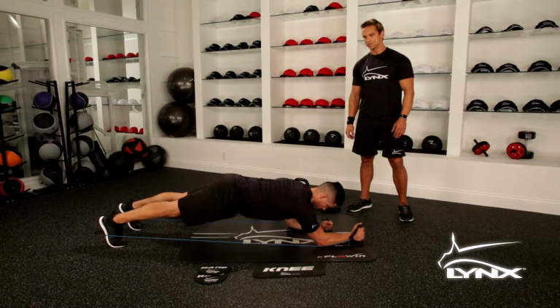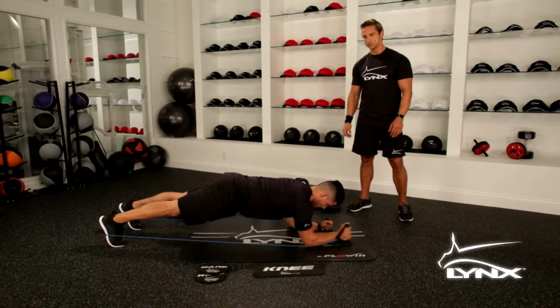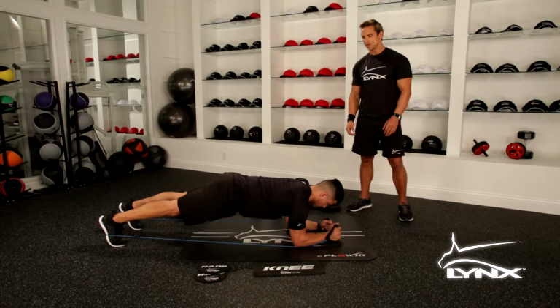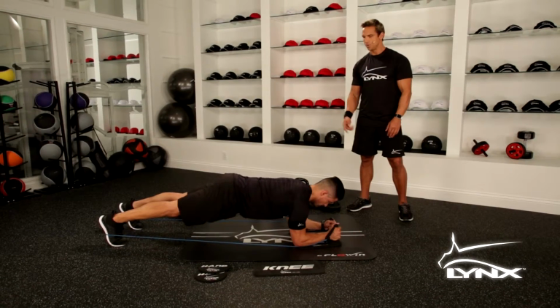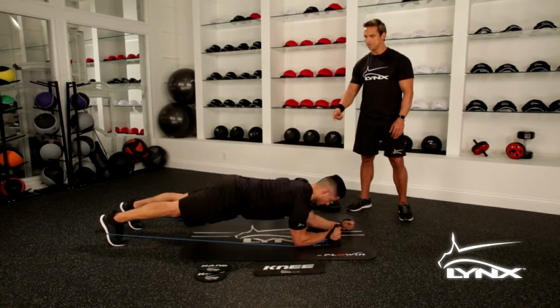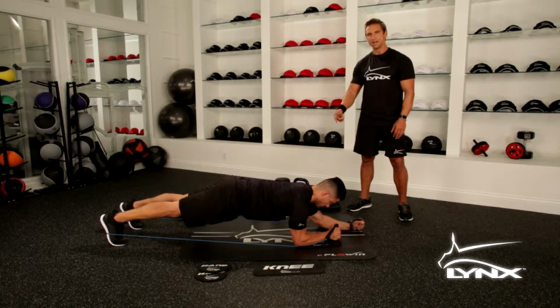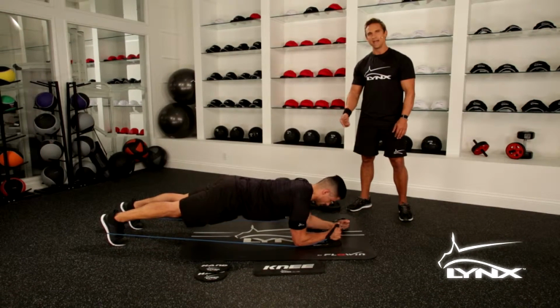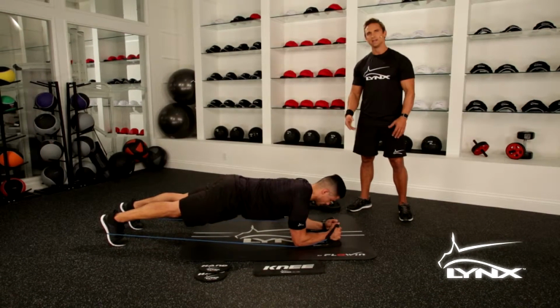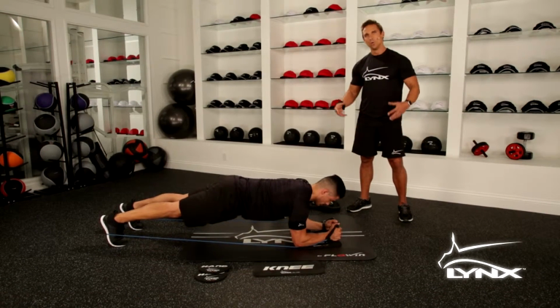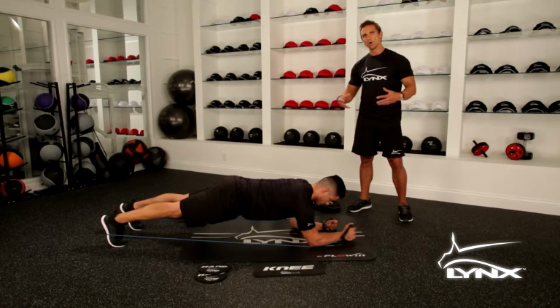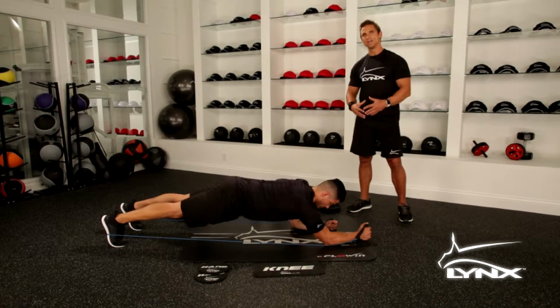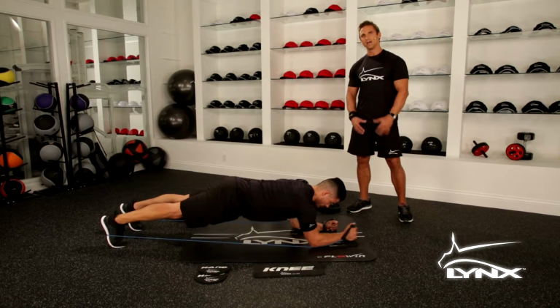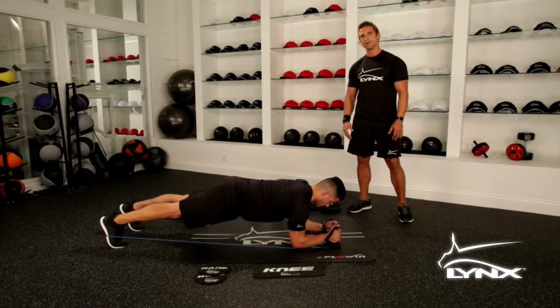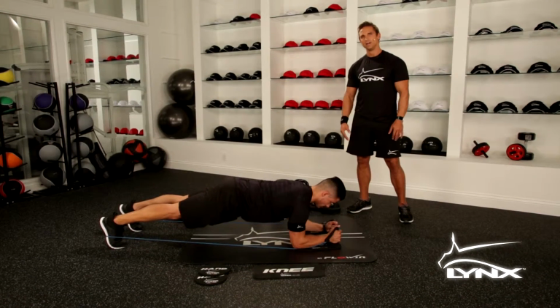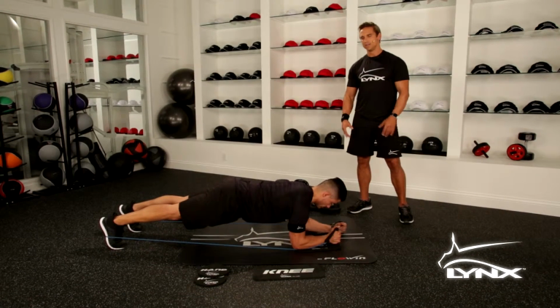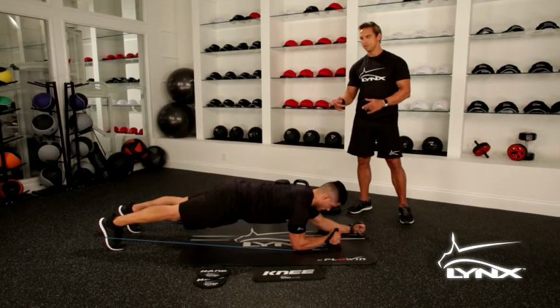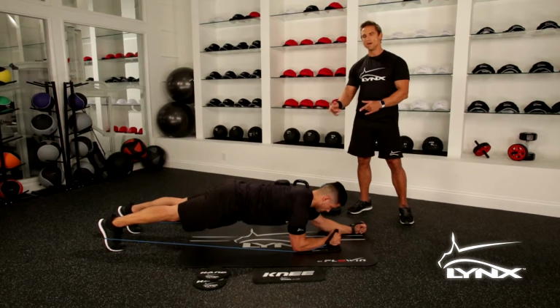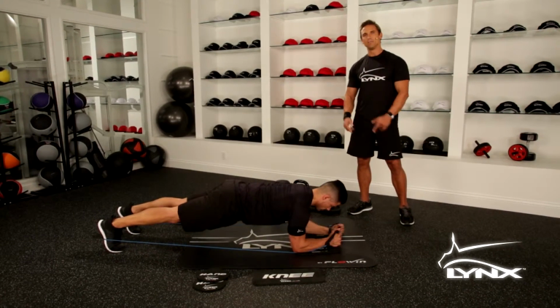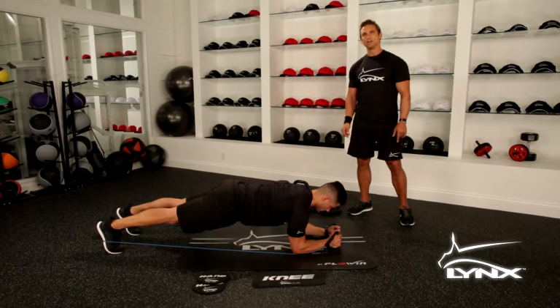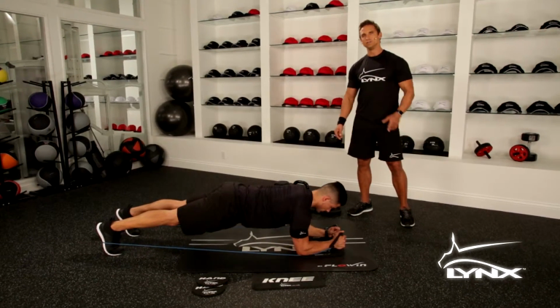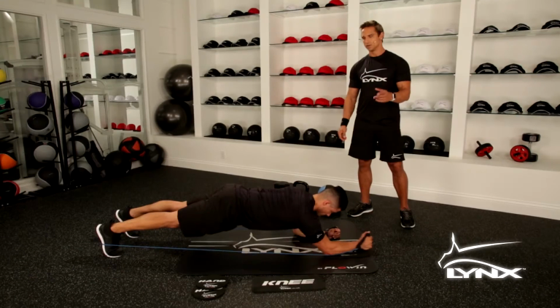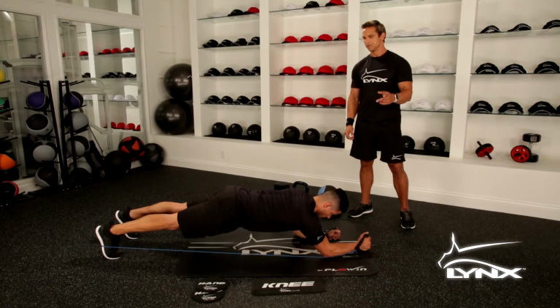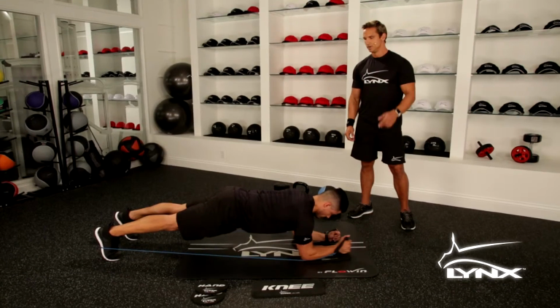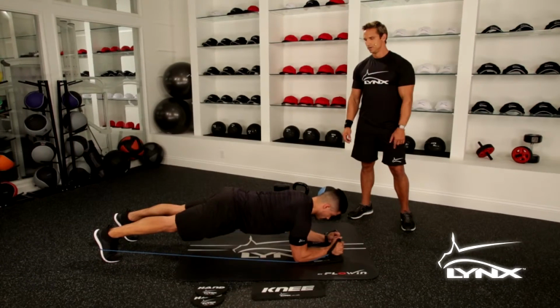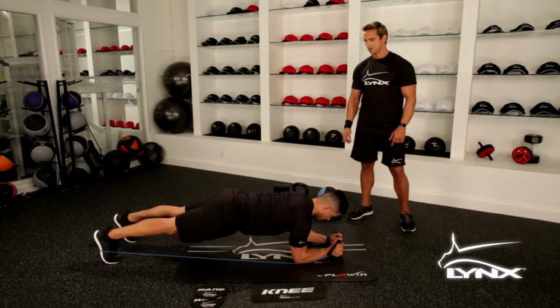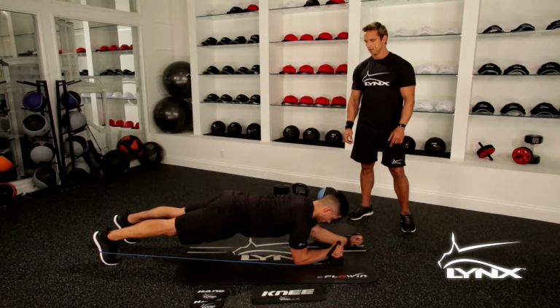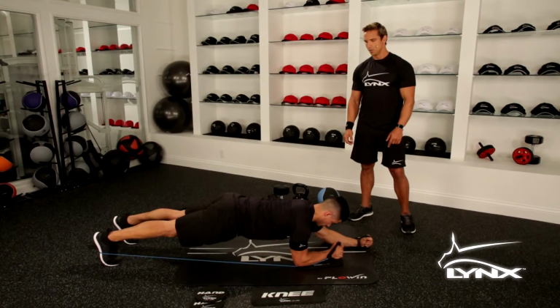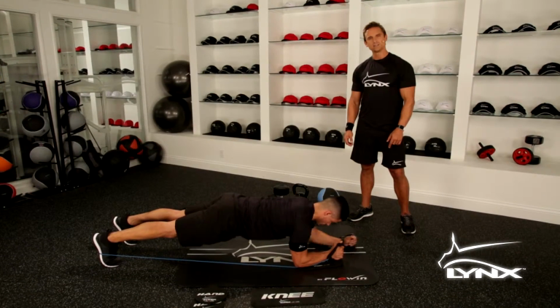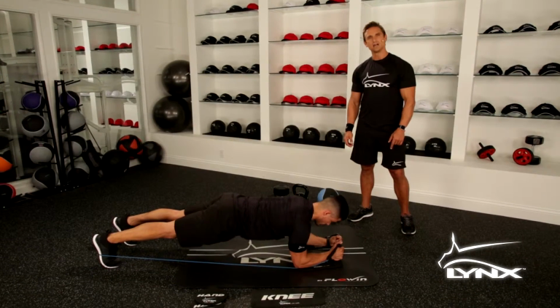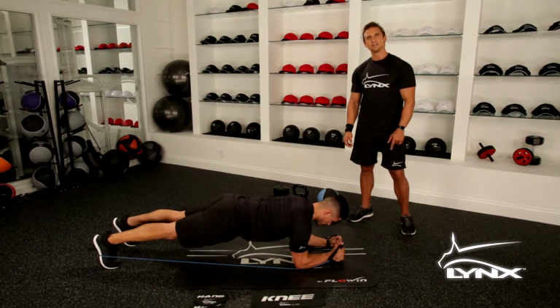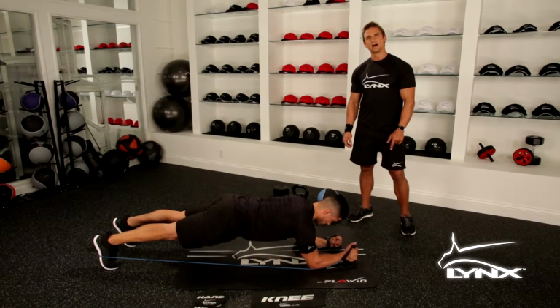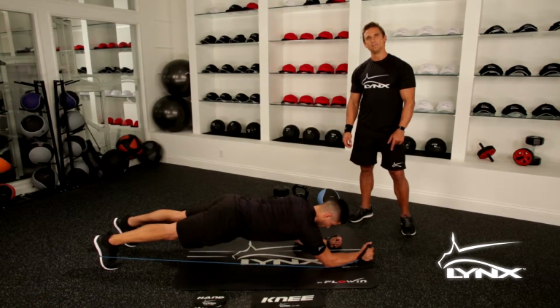Friction training with the band working together, giving you the better body you deserve, one exercise at a time.